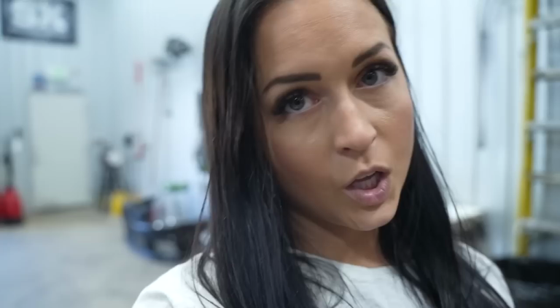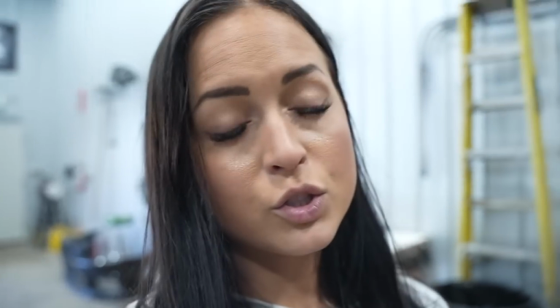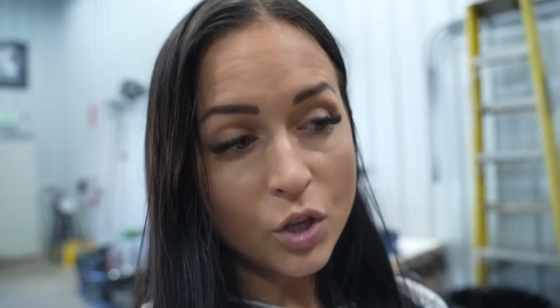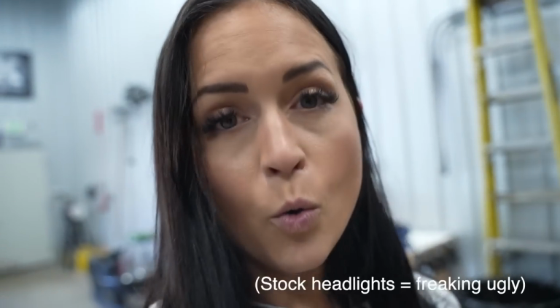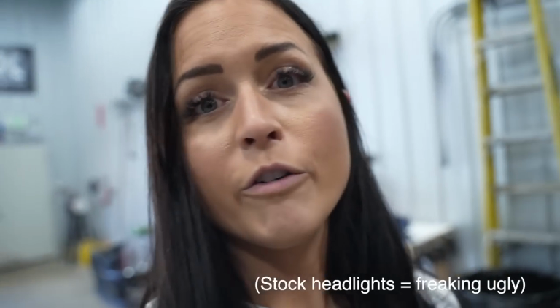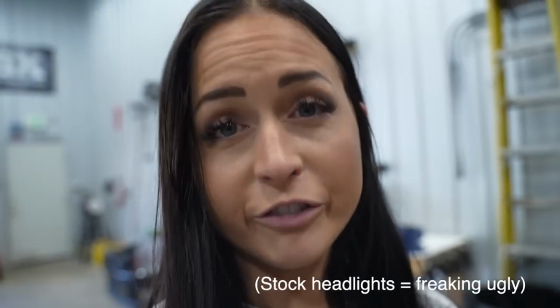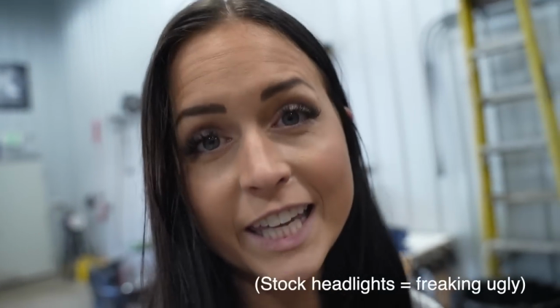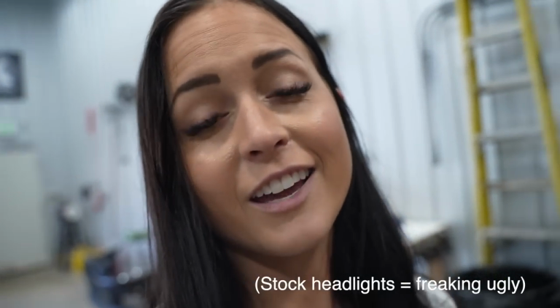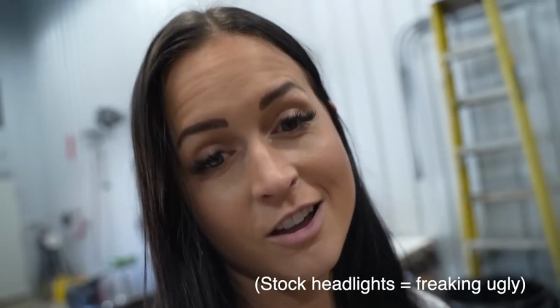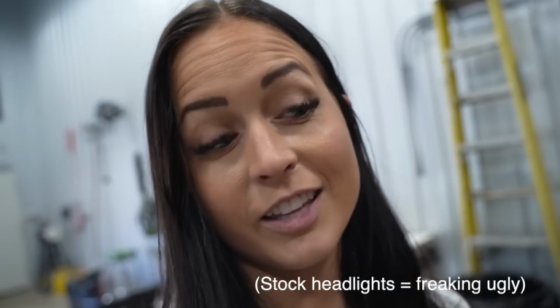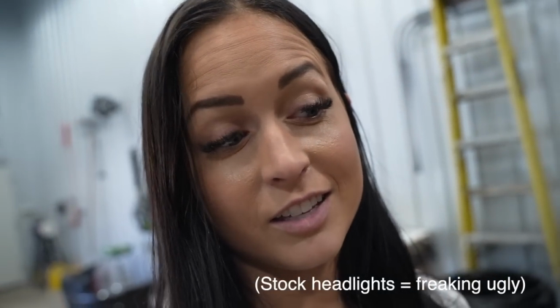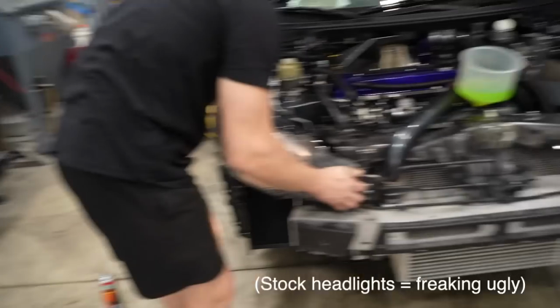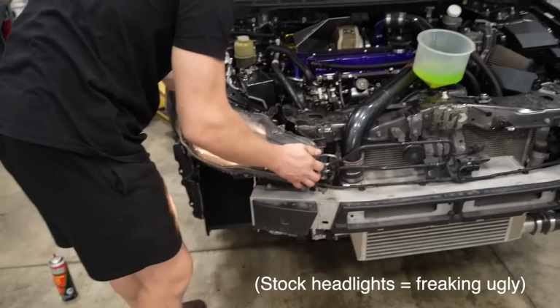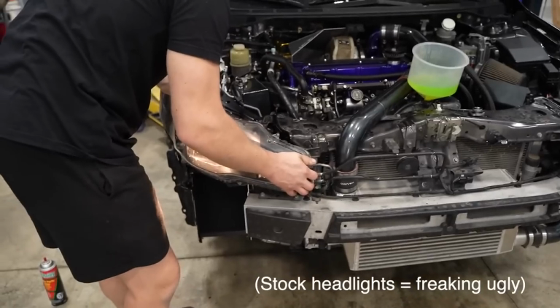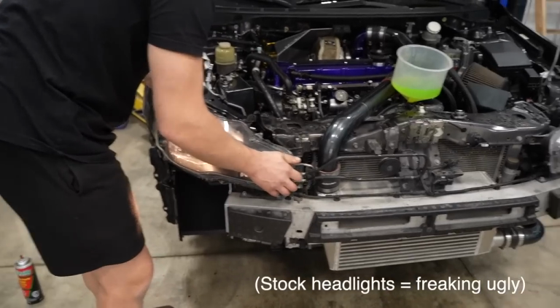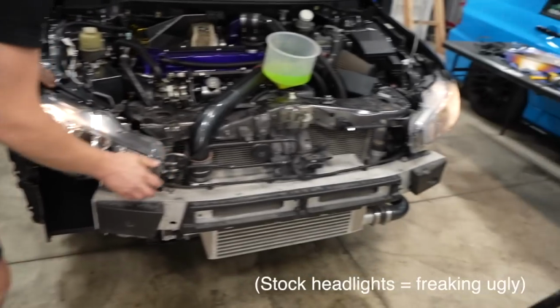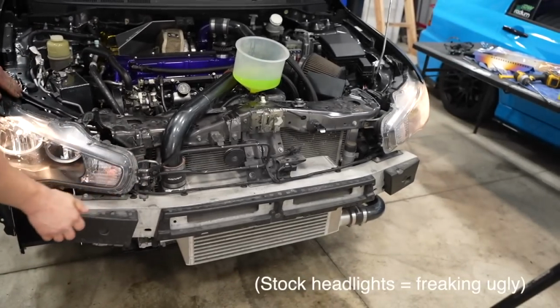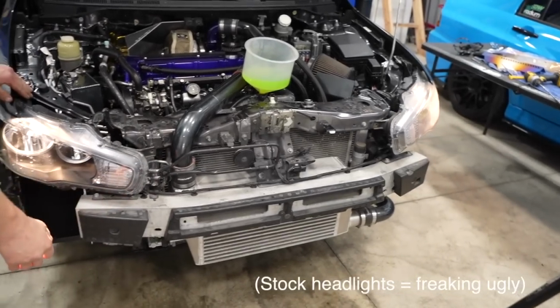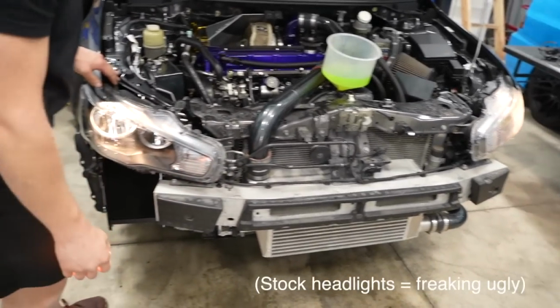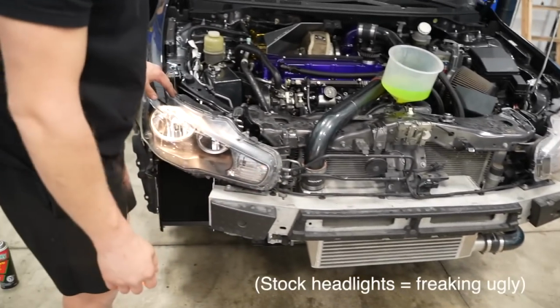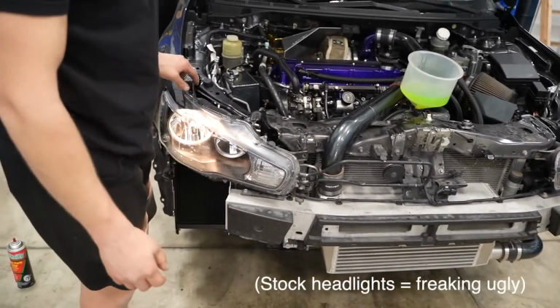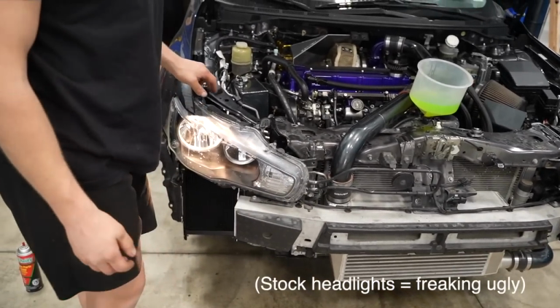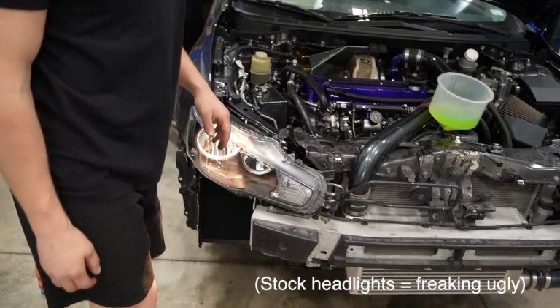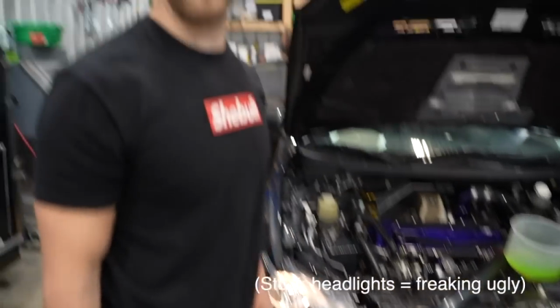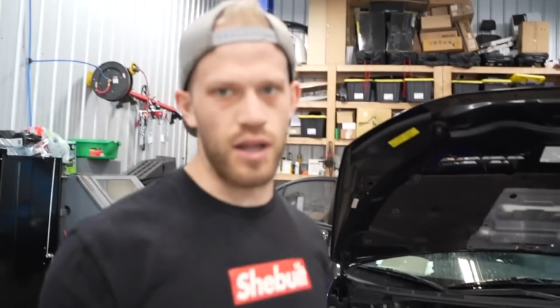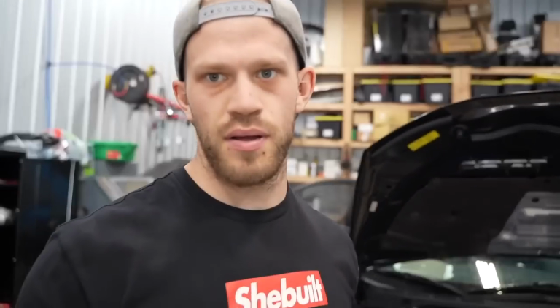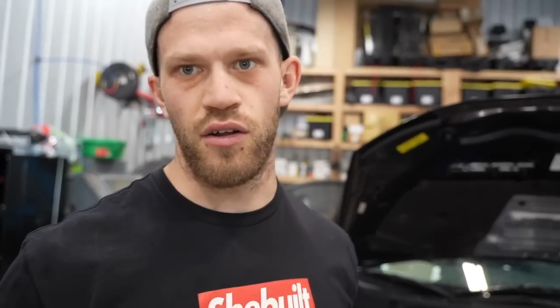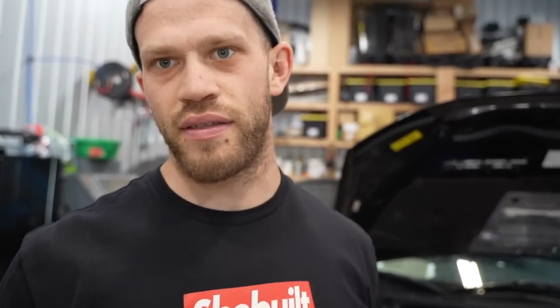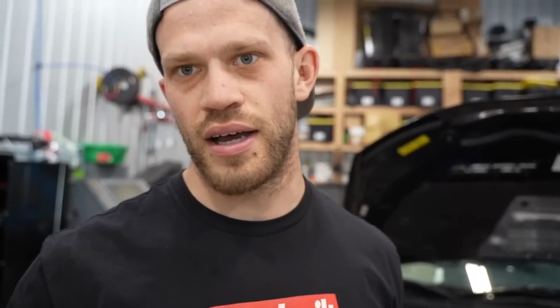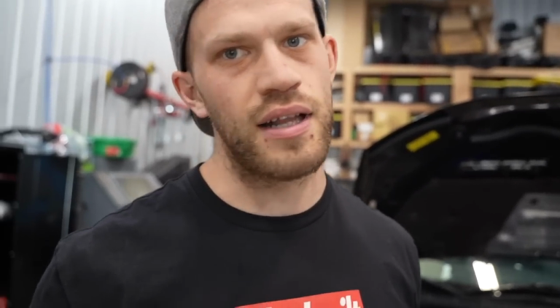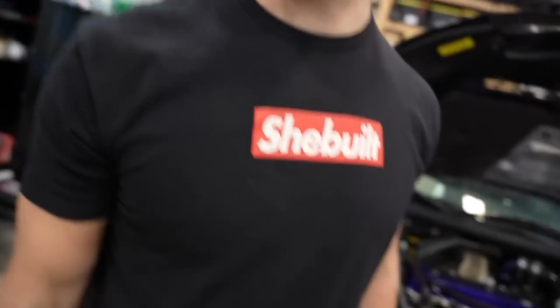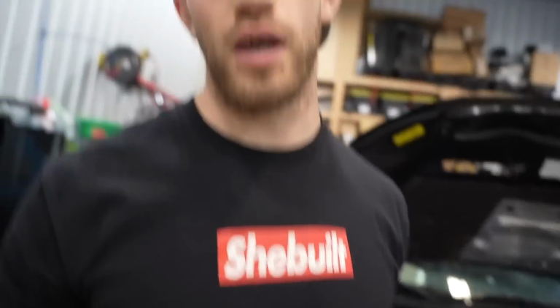One eternity later. It's so freaking ugly. That's not an OEM clip. I don't like that. Not OEM.